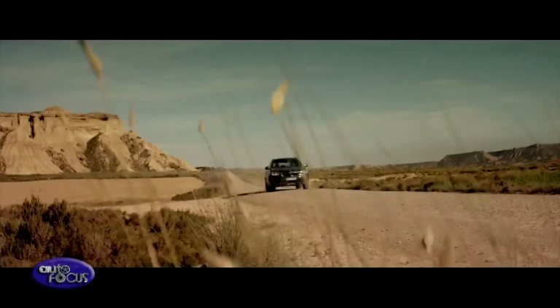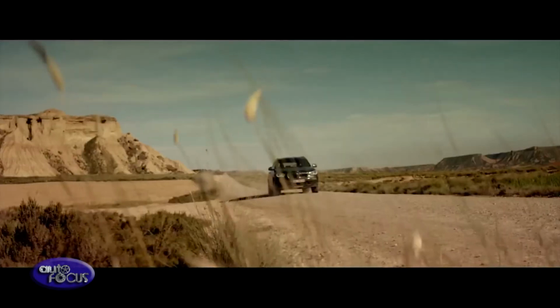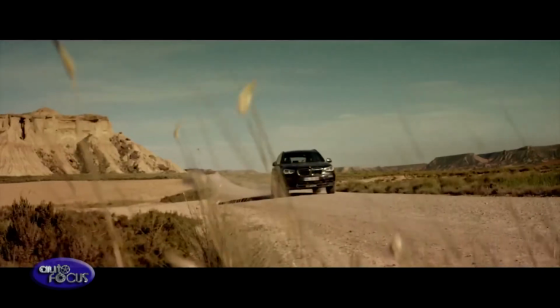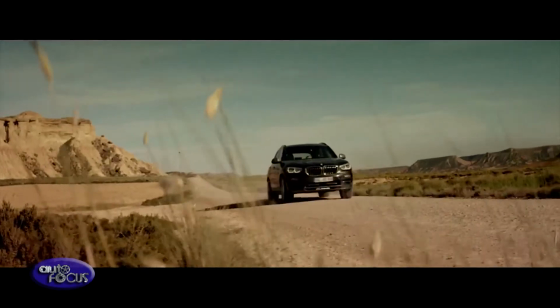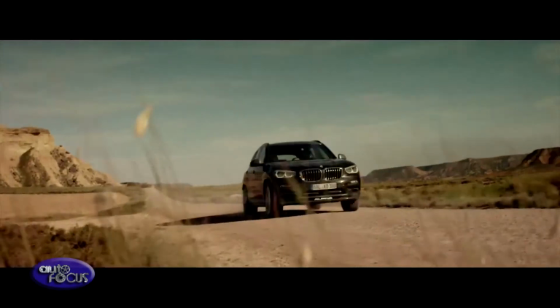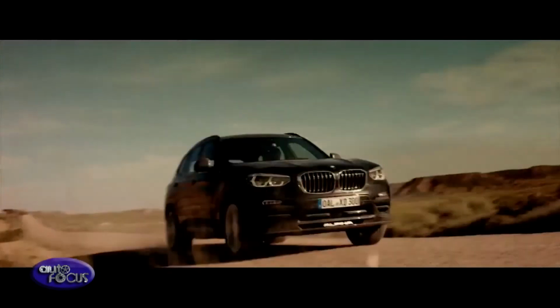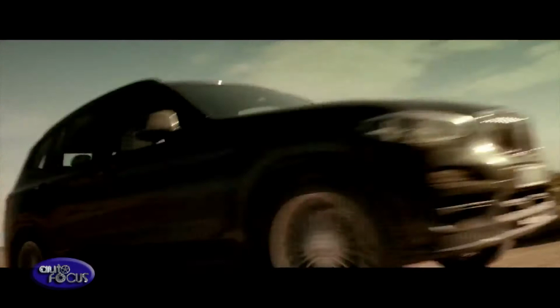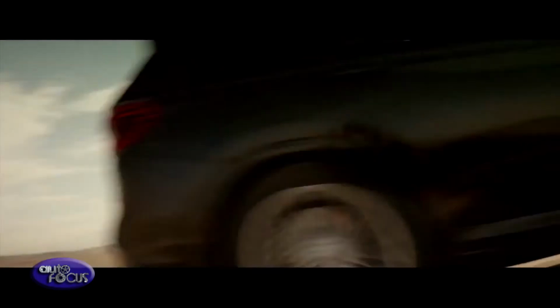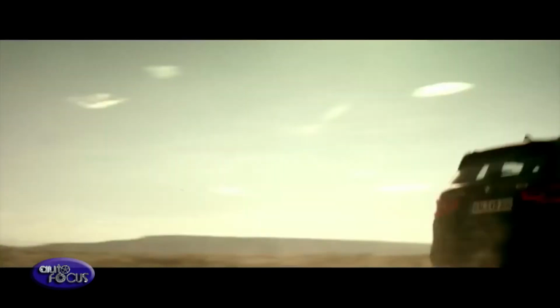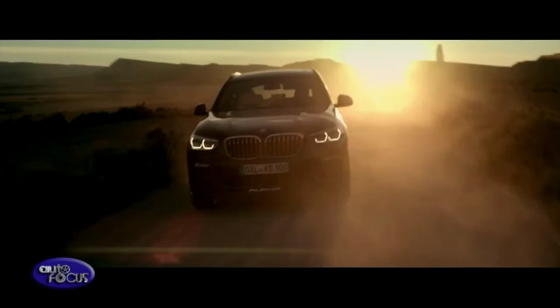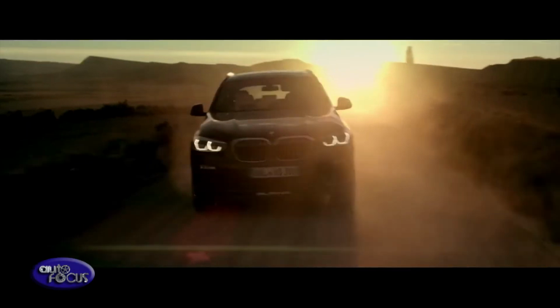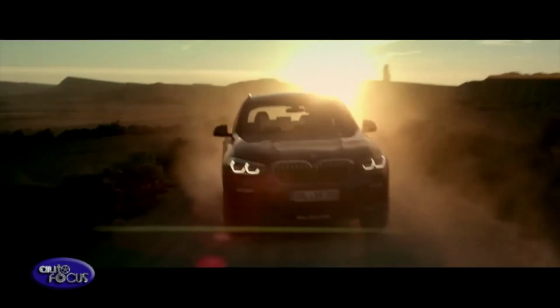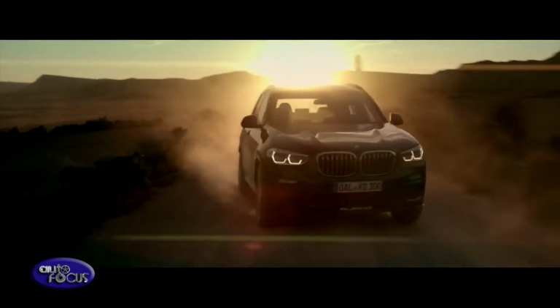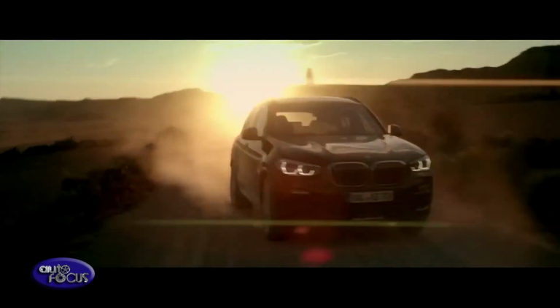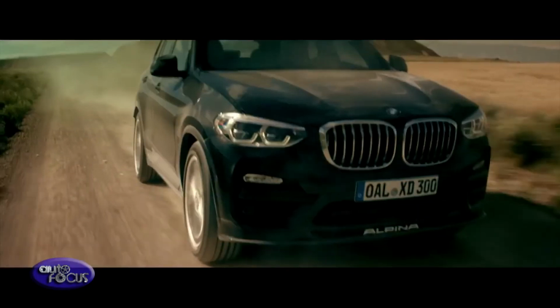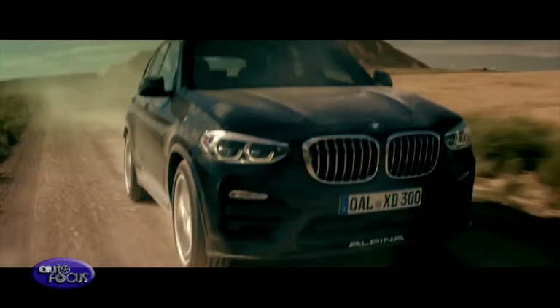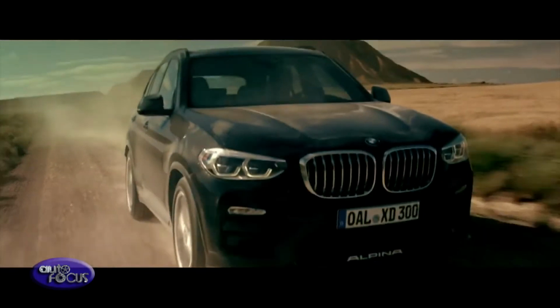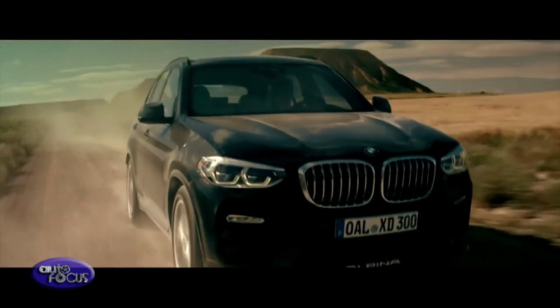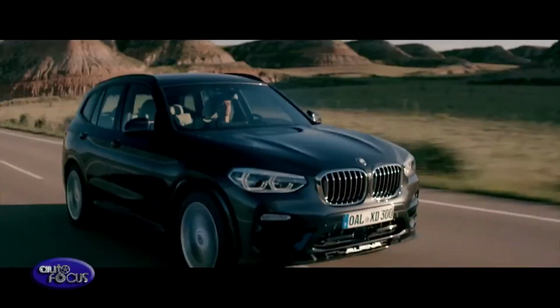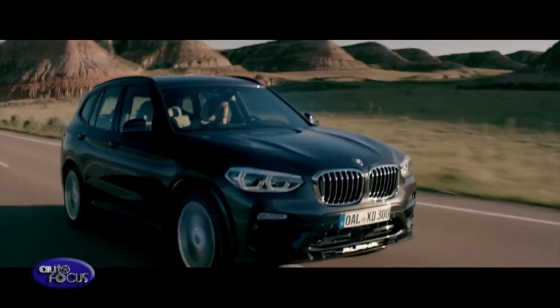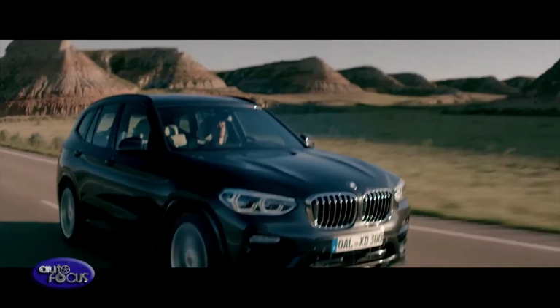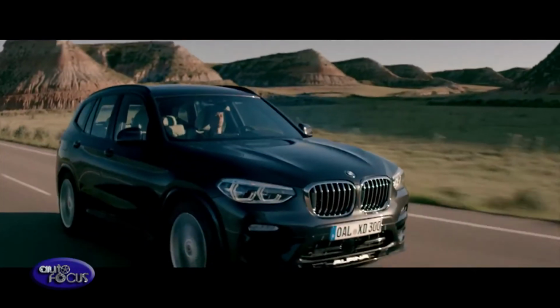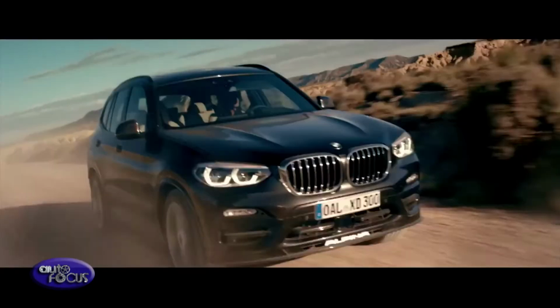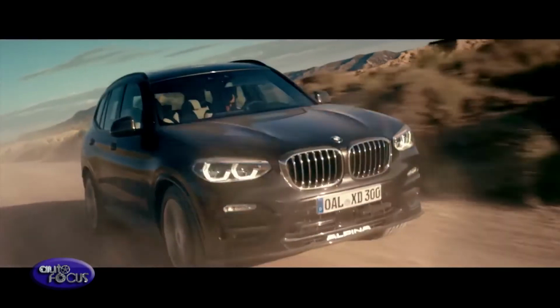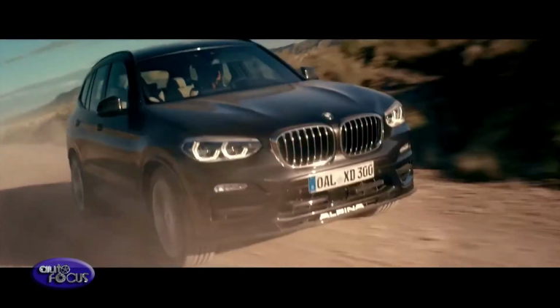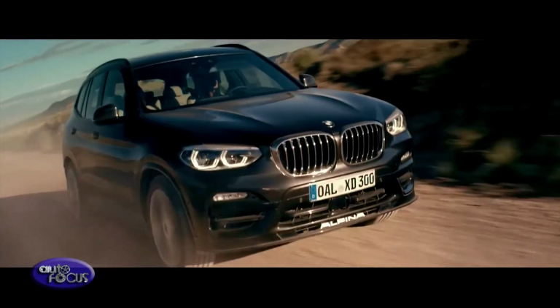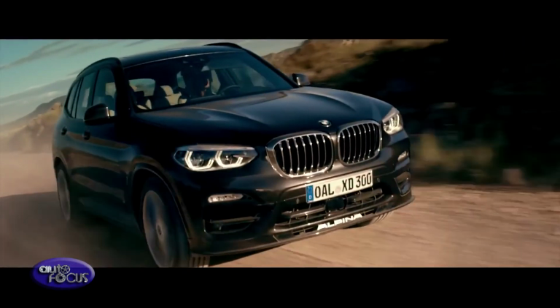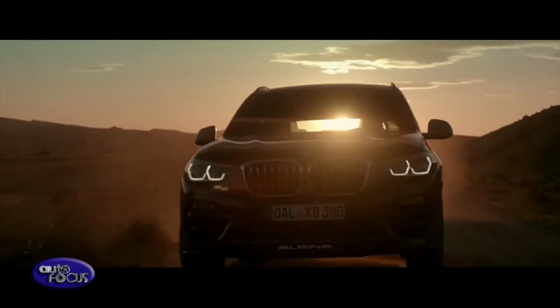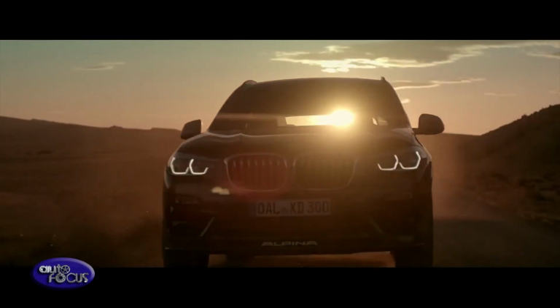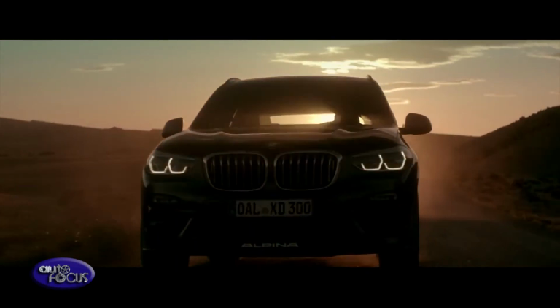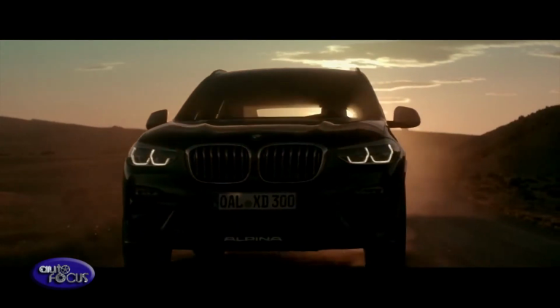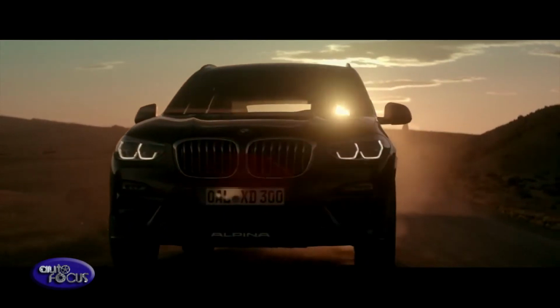Today, all-new Alpinas carry a BMW-endorsed 3-year, 124,000-mile warranty.